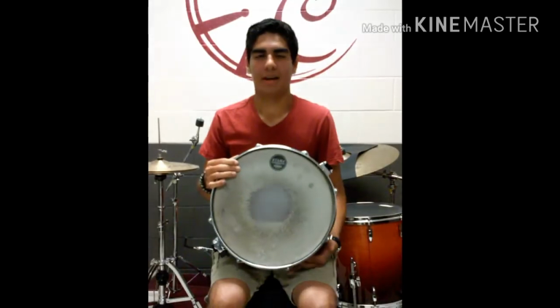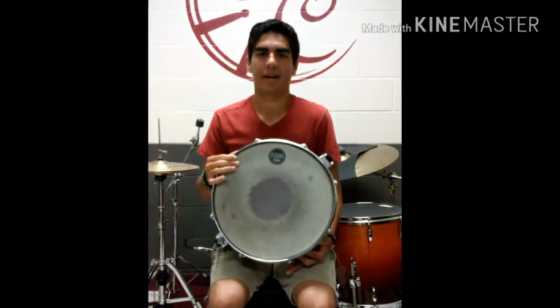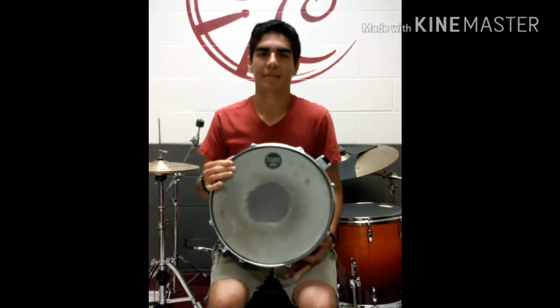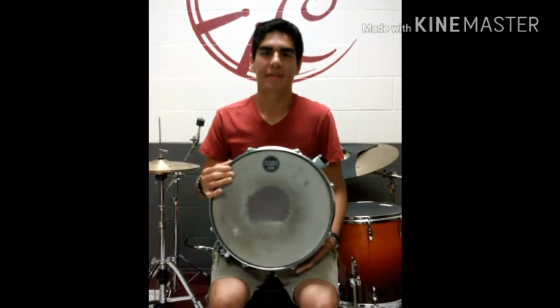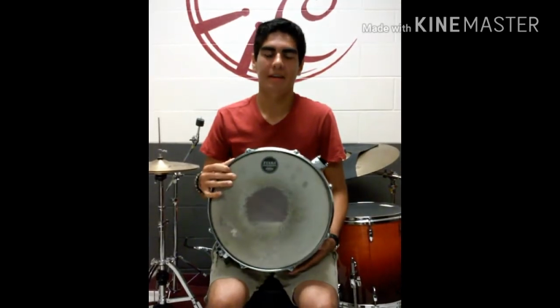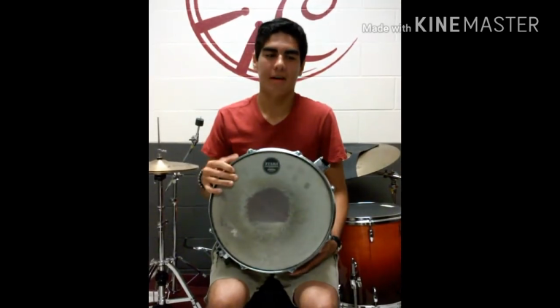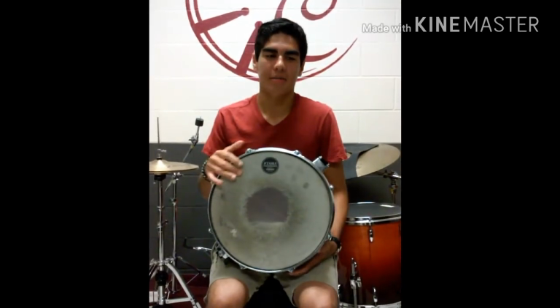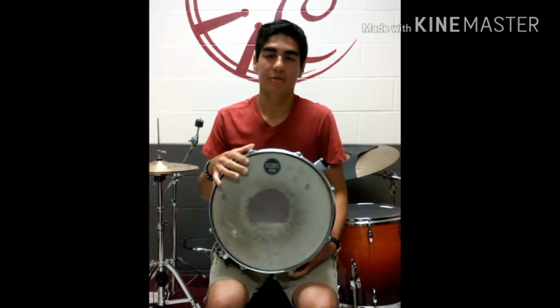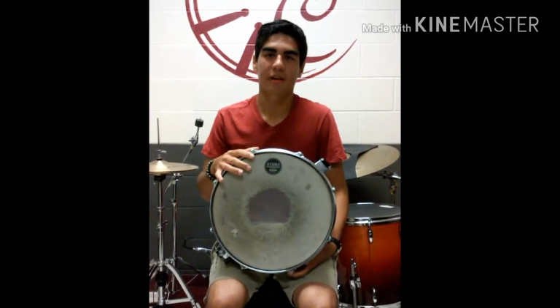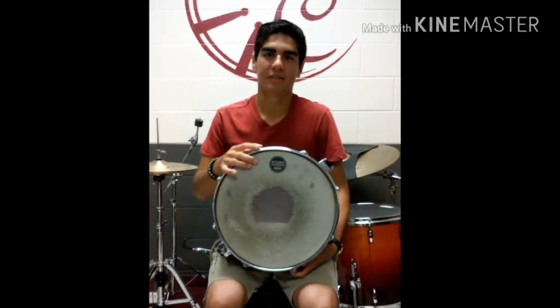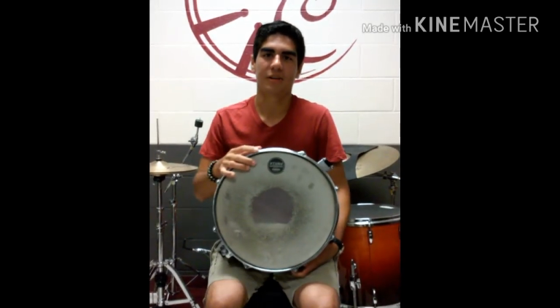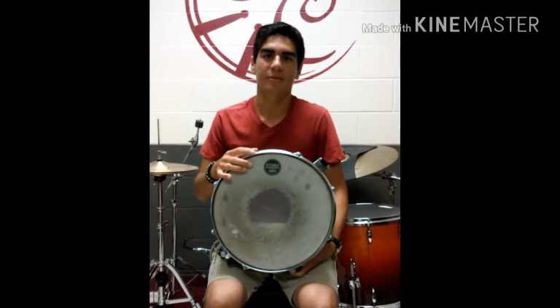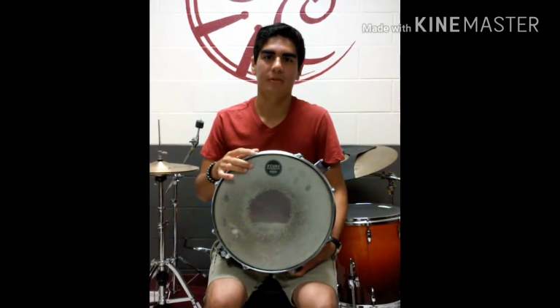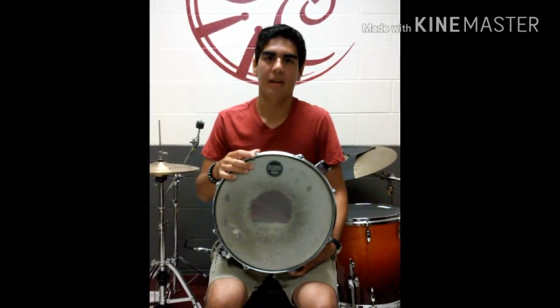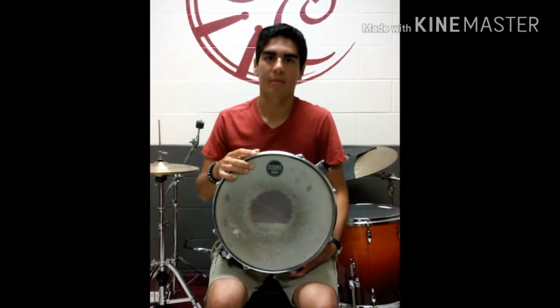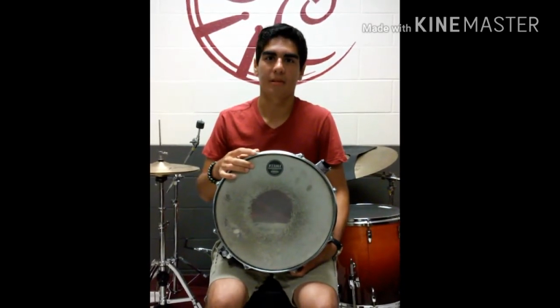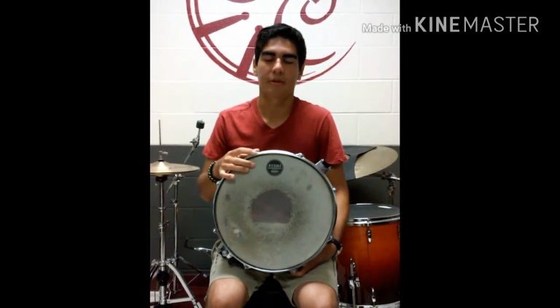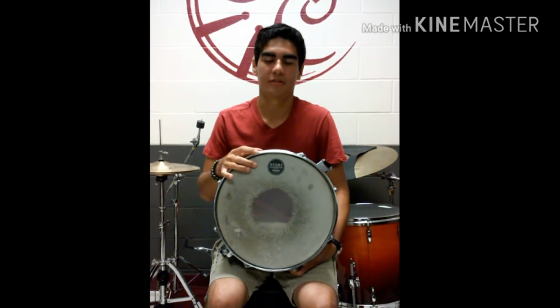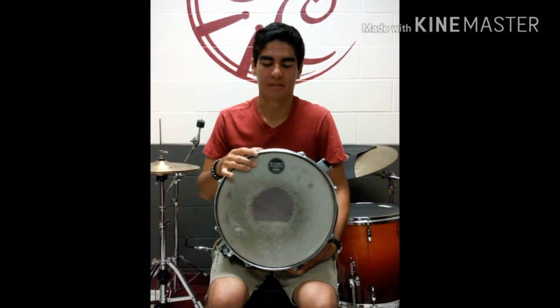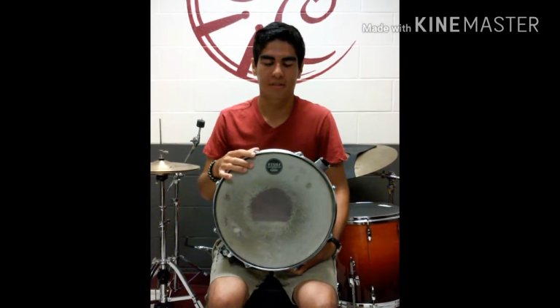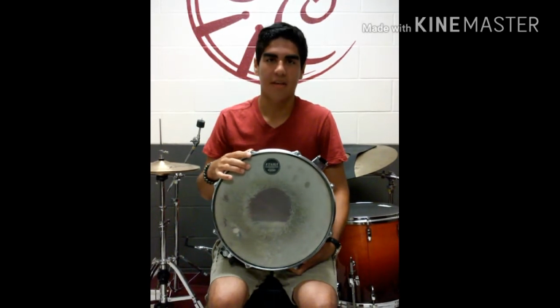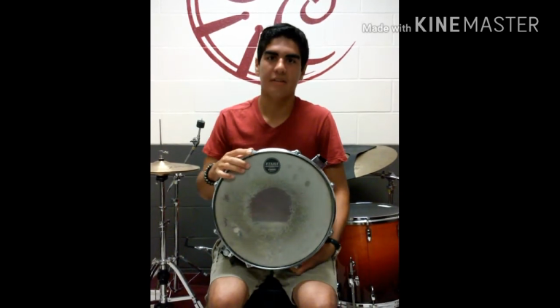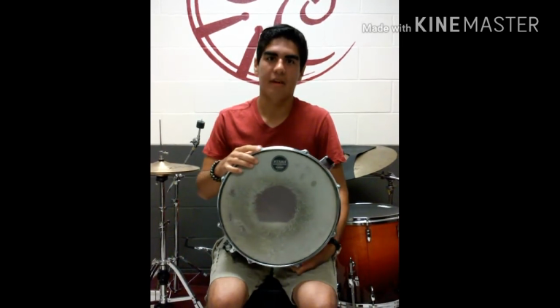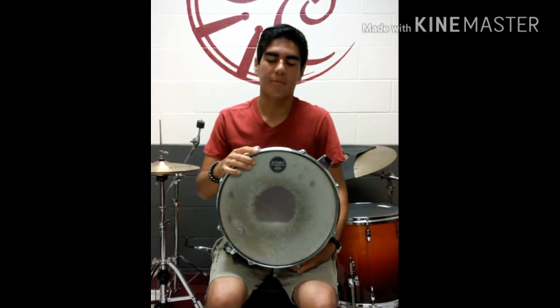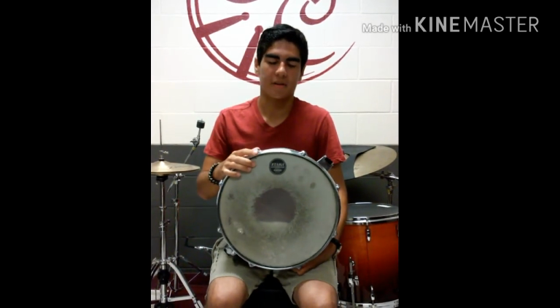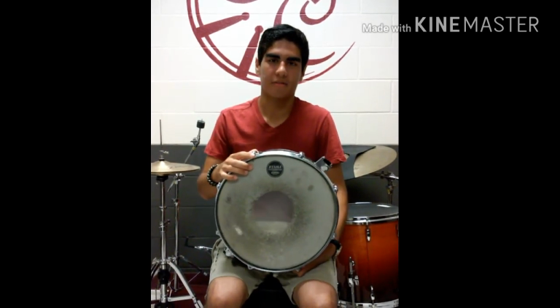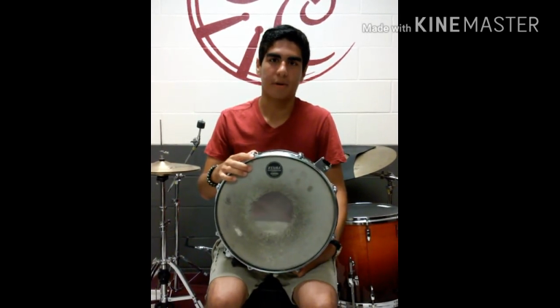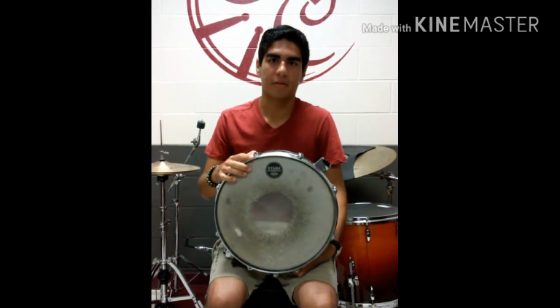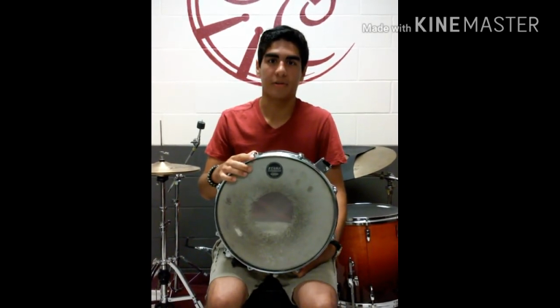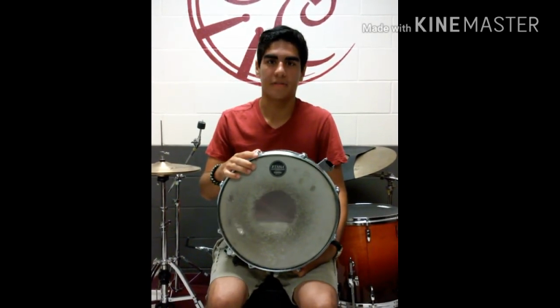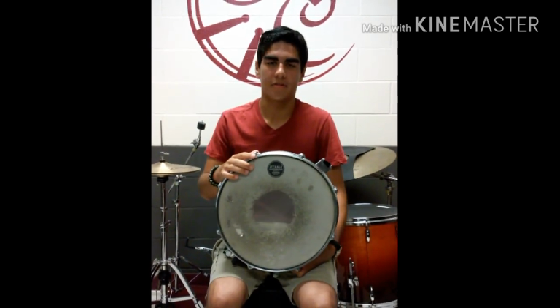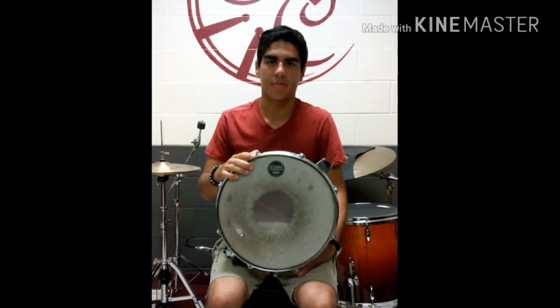Hi, I'm David. I am a junior at Central High School and I am in the percussion section. Today I'm going to be talking to you about the parts of the snare drum.